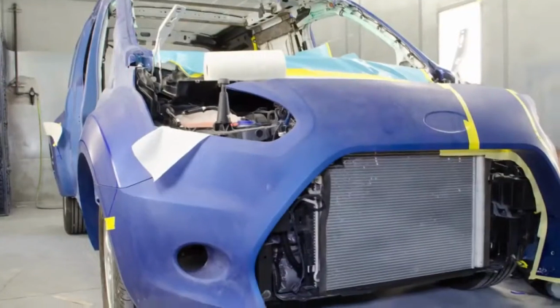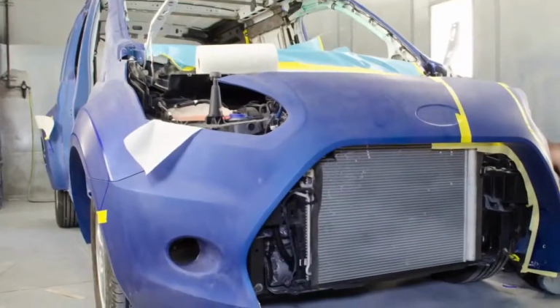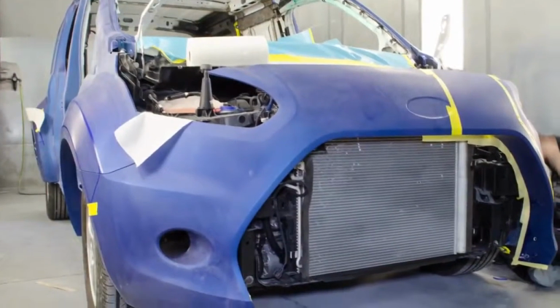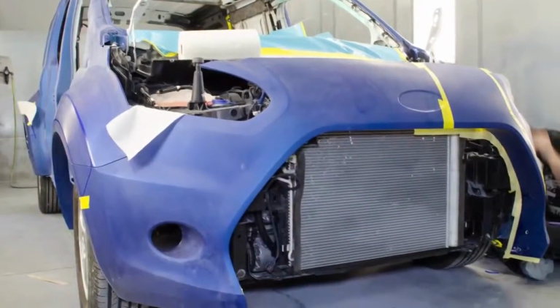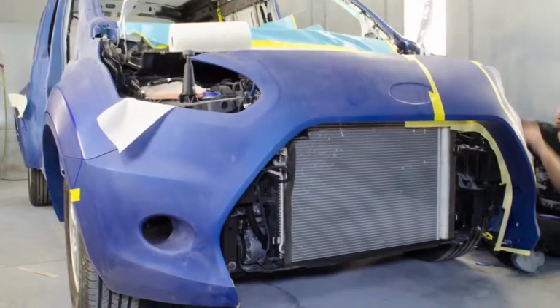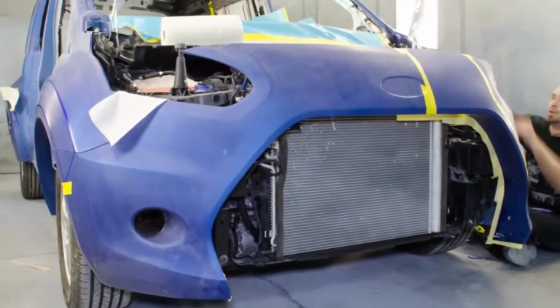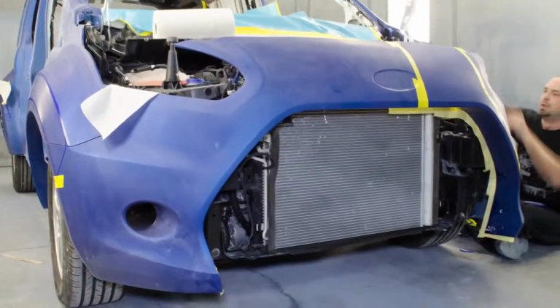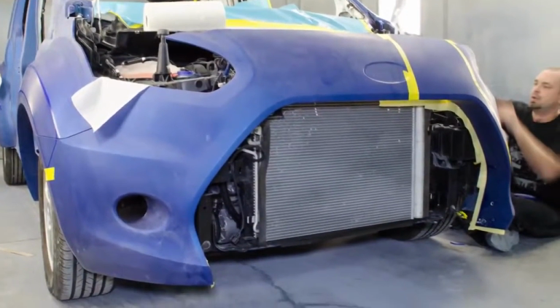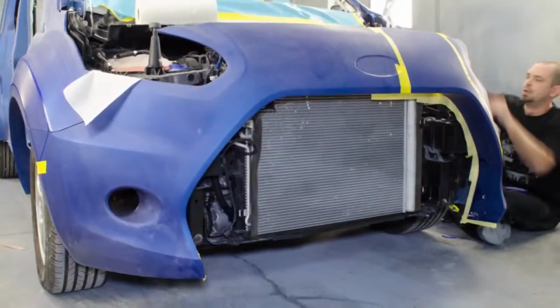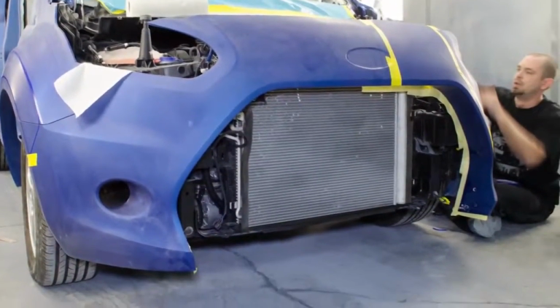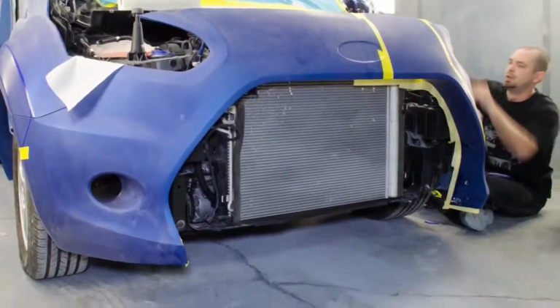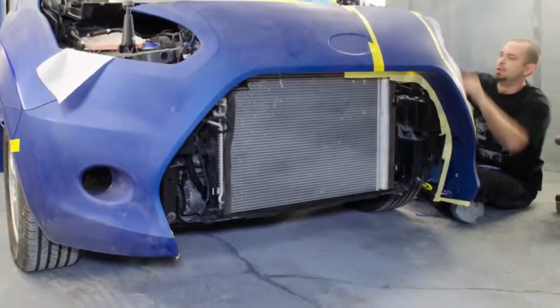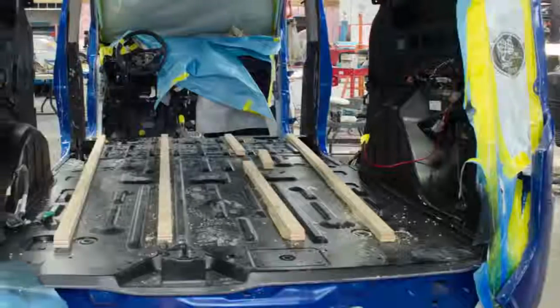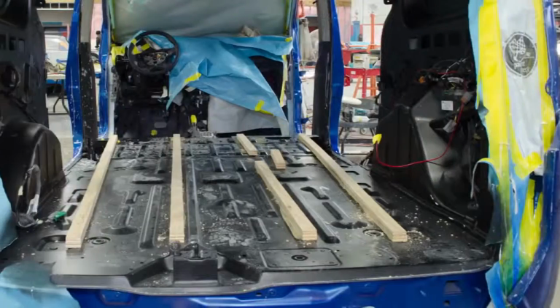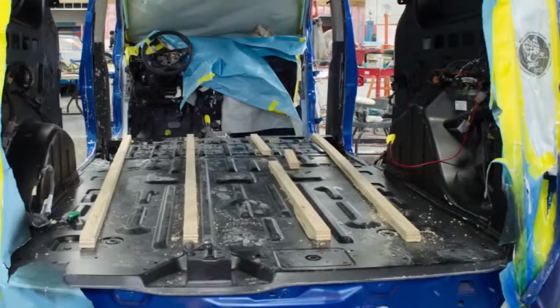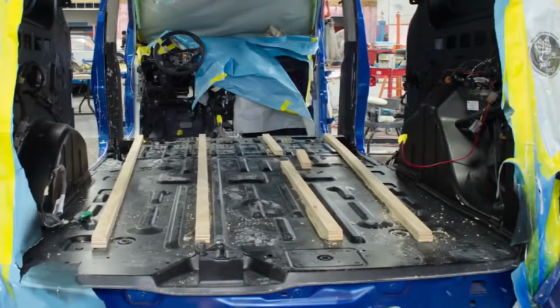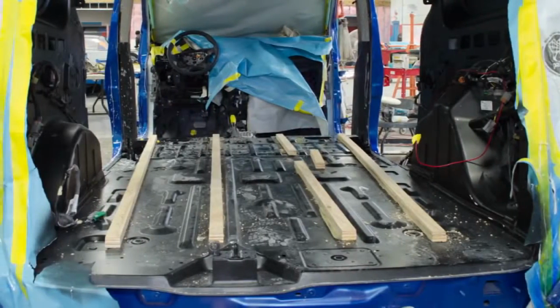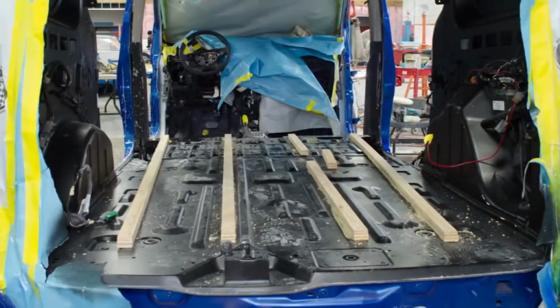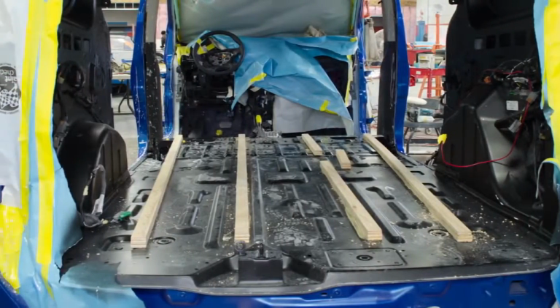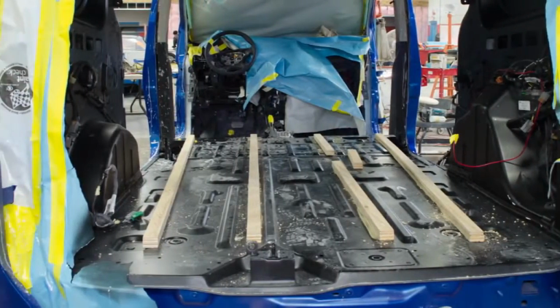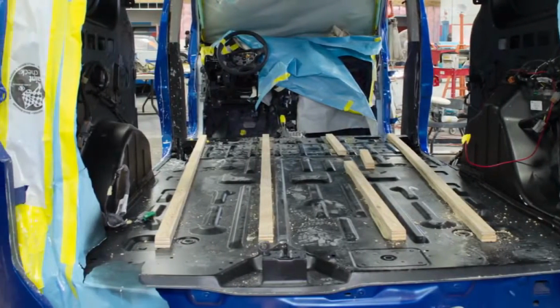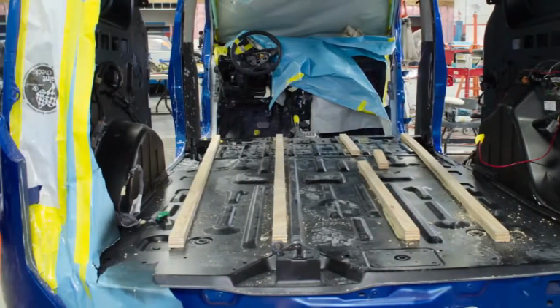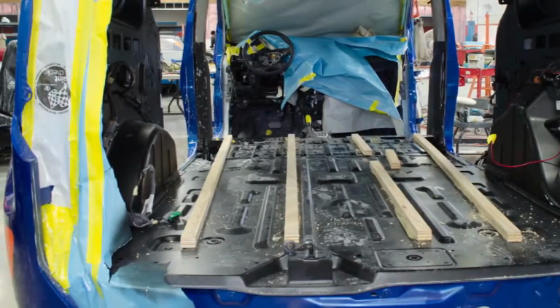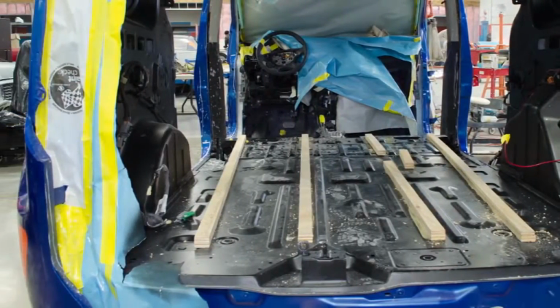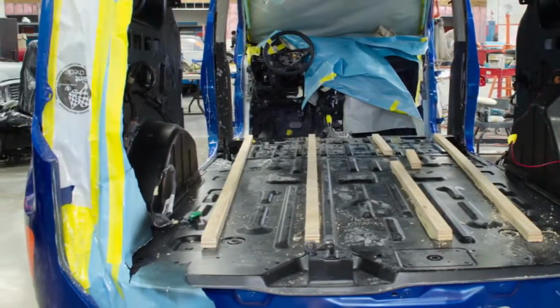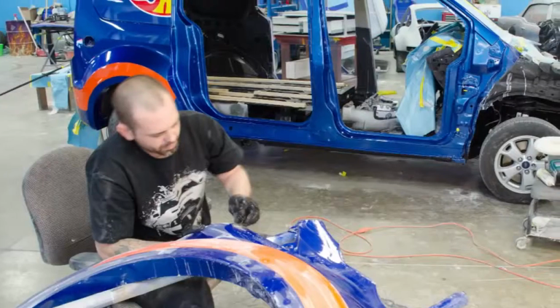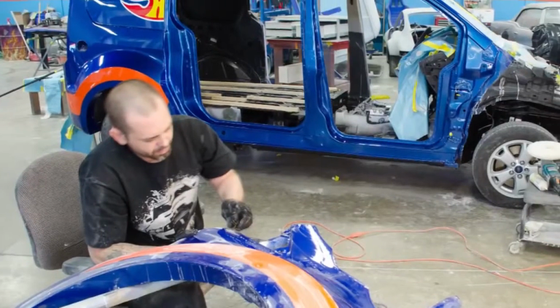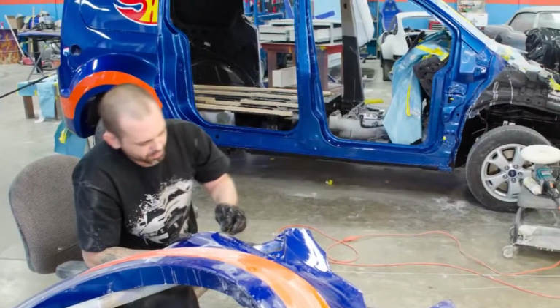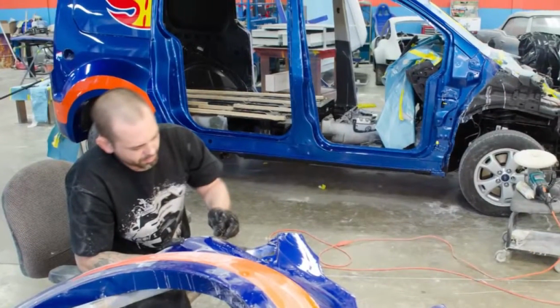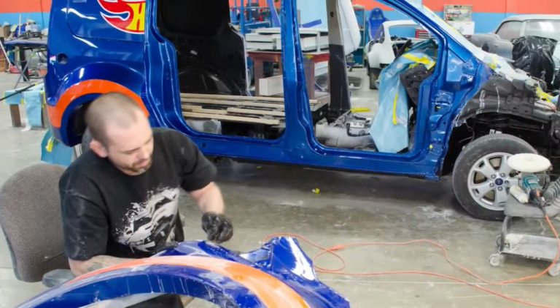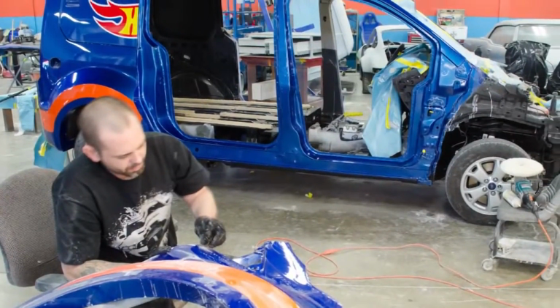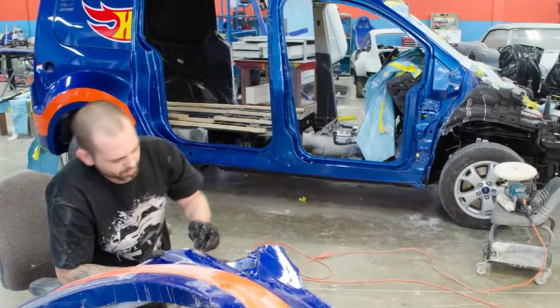We used some really cool technology to build this thing in a real short period of time, like 3D printing and cut tooling on a 5-axis mill.